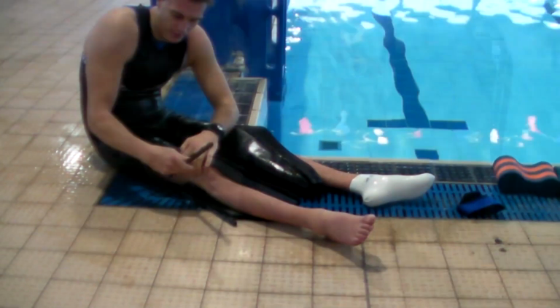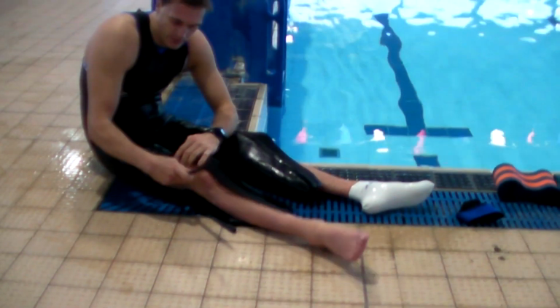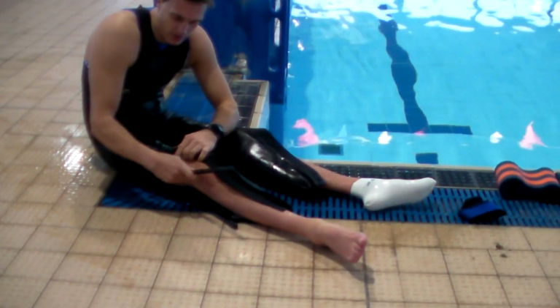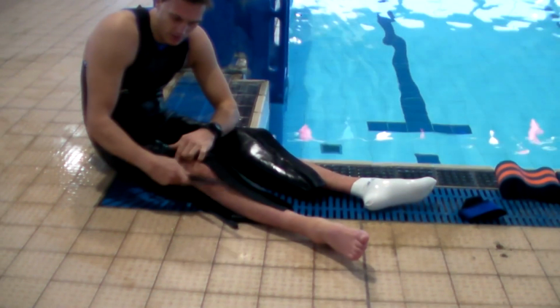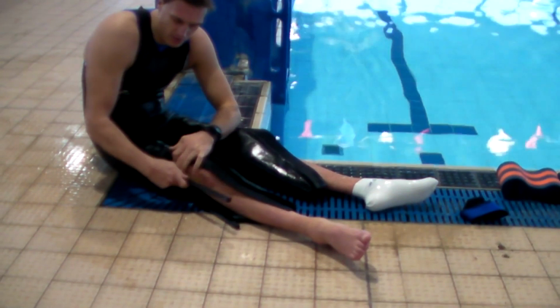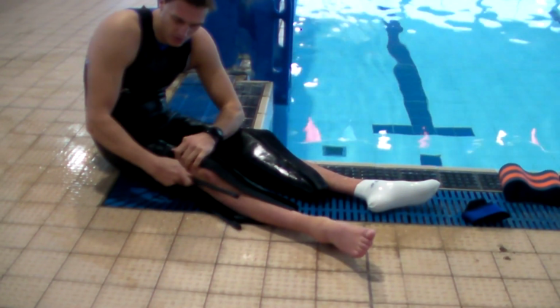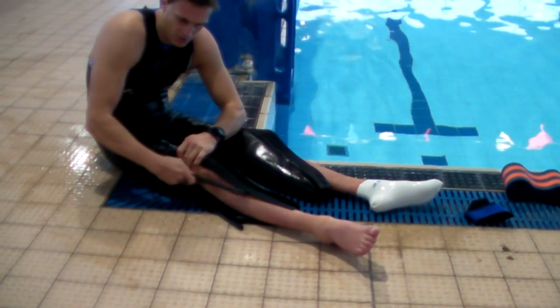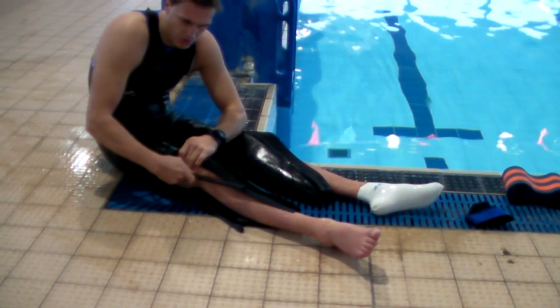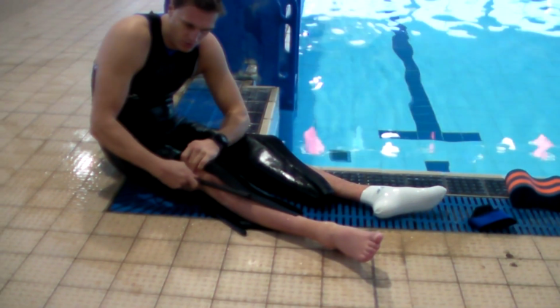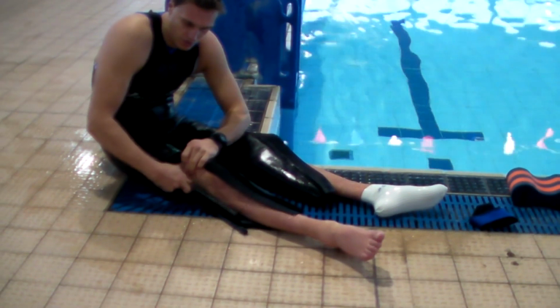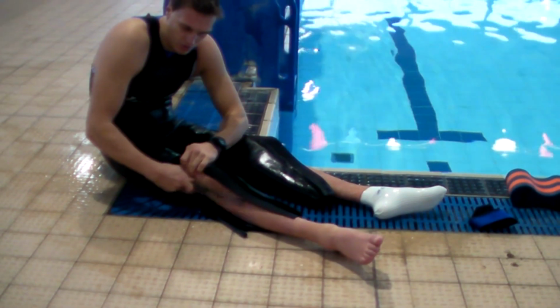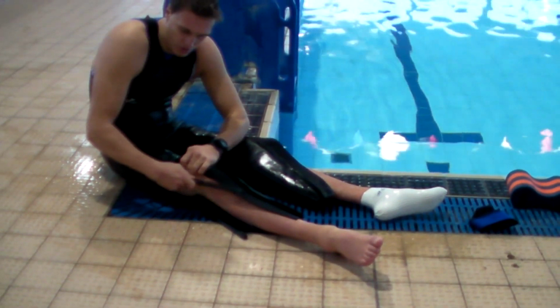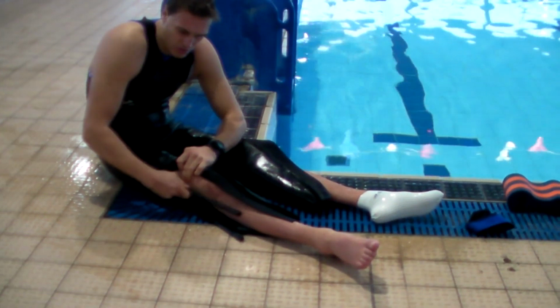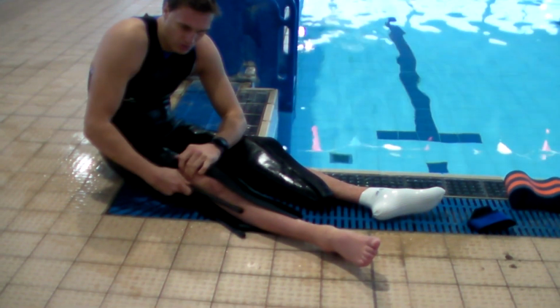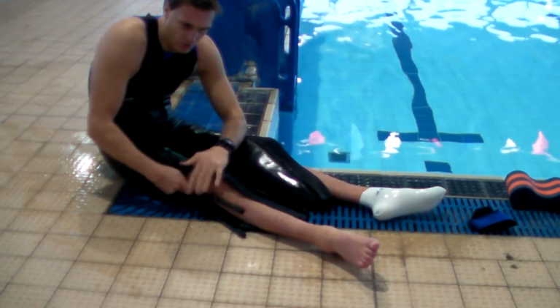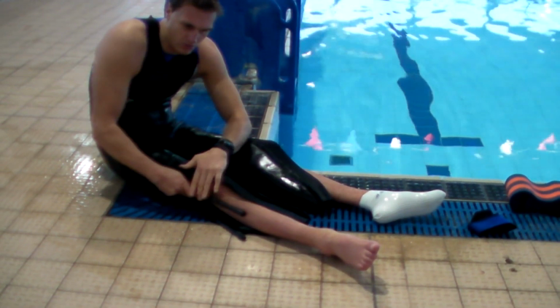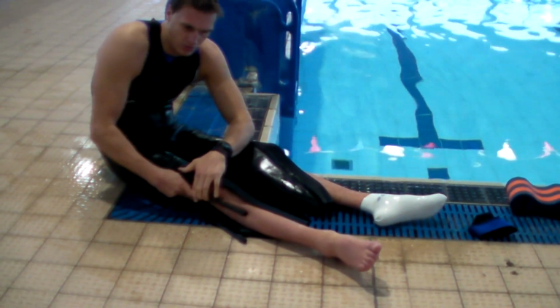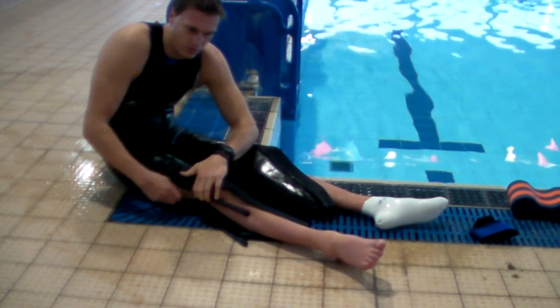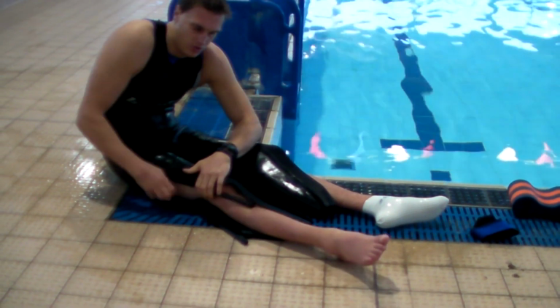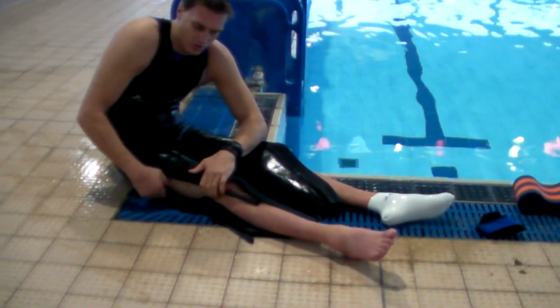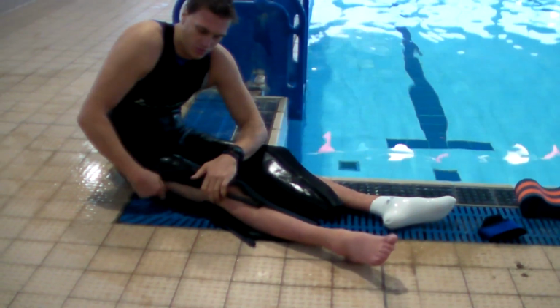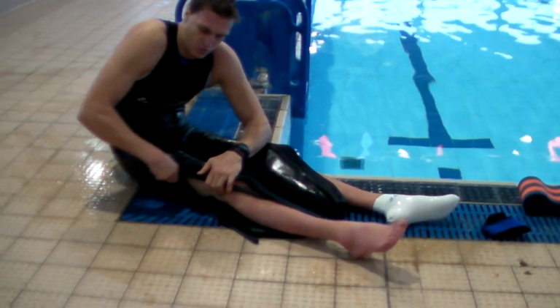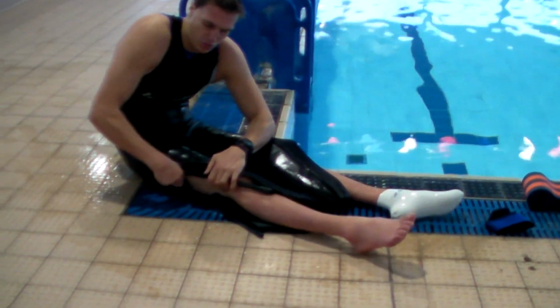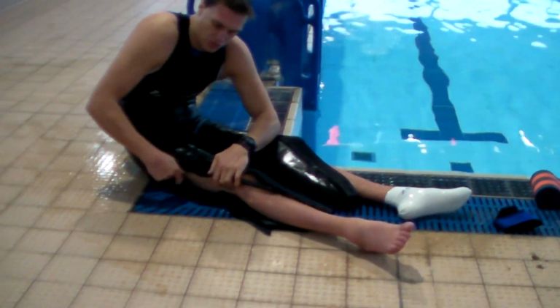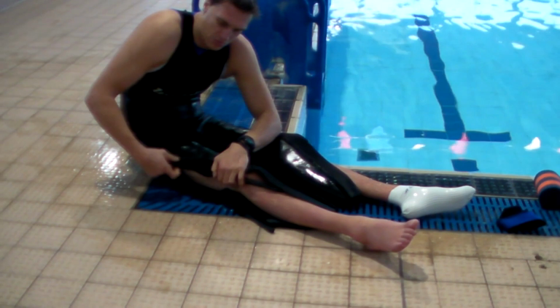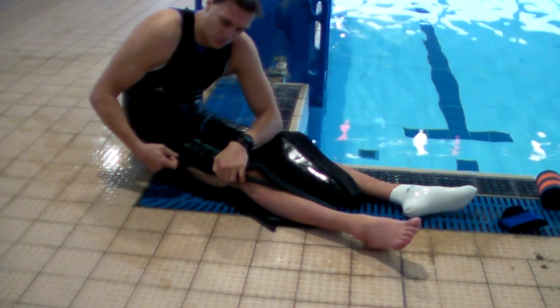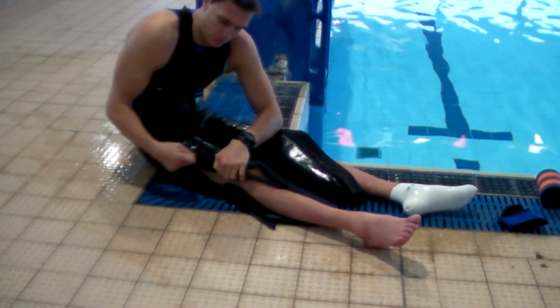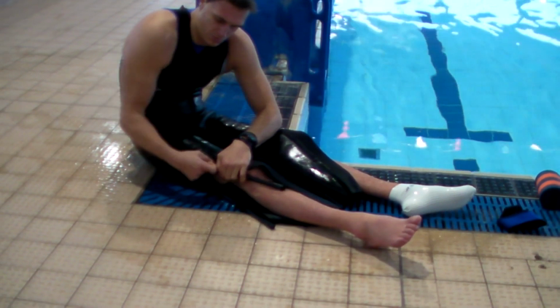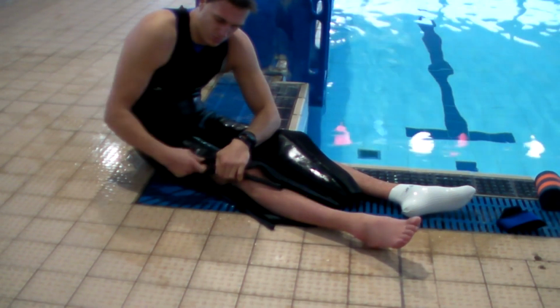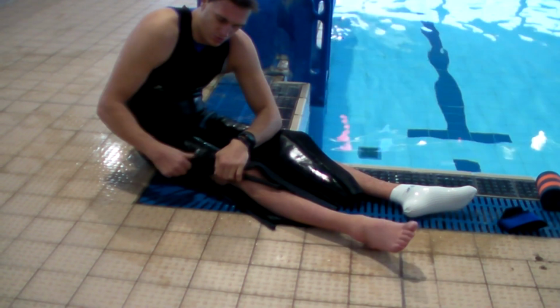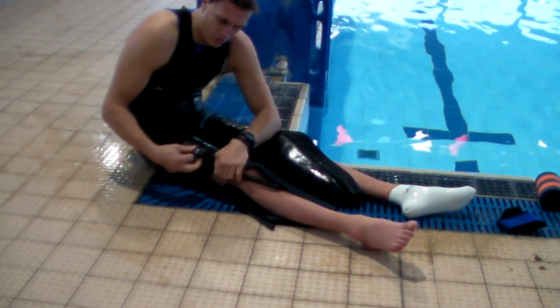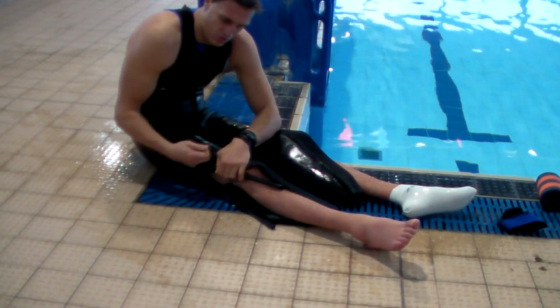I've thought of ways to adapt my wetsuit in an attempt to improve my swimming position.